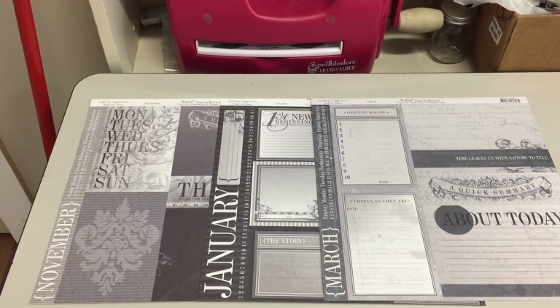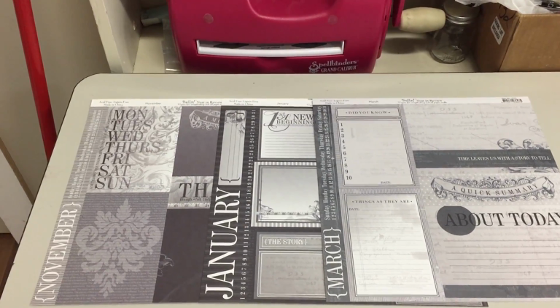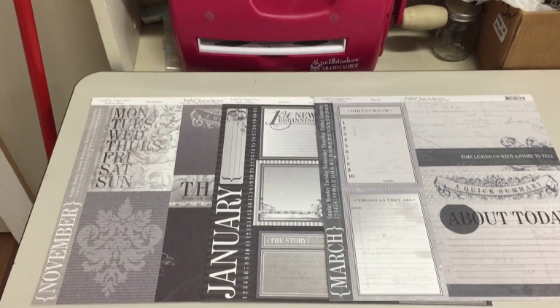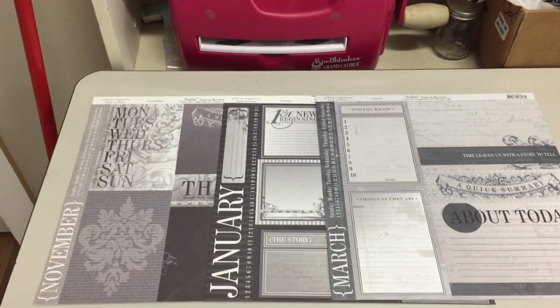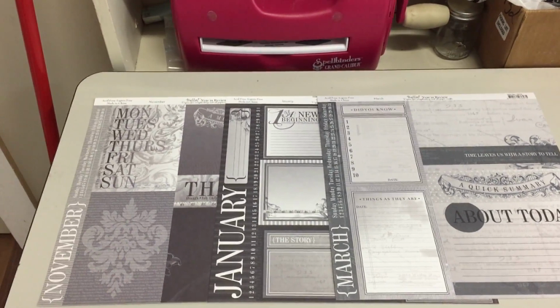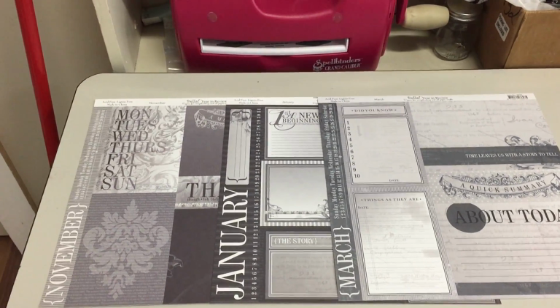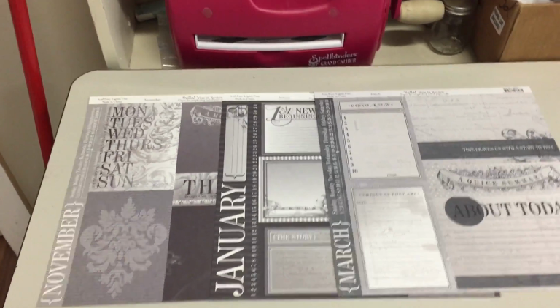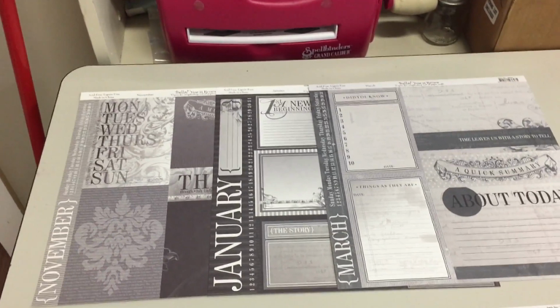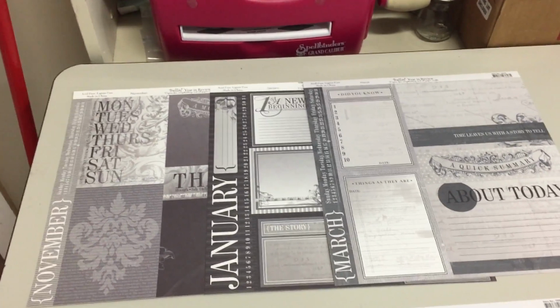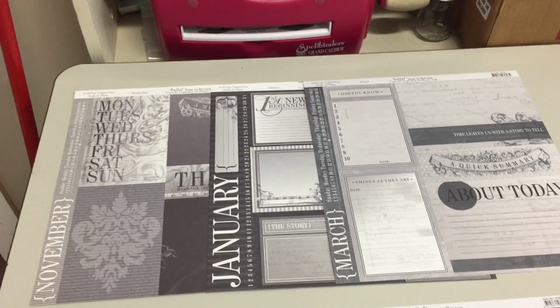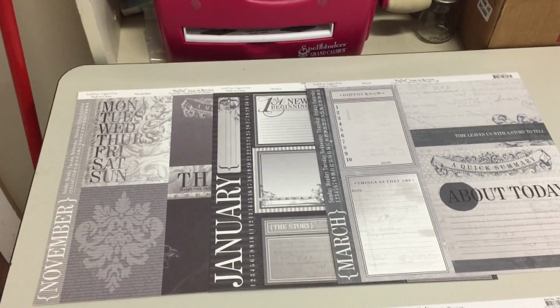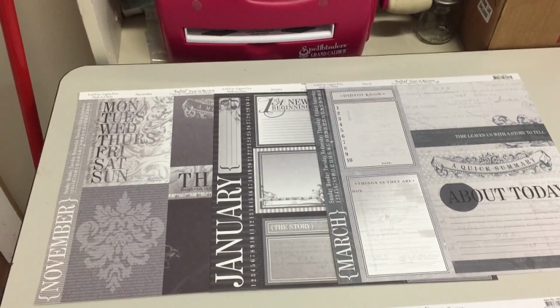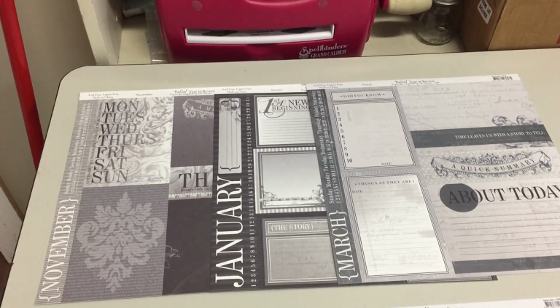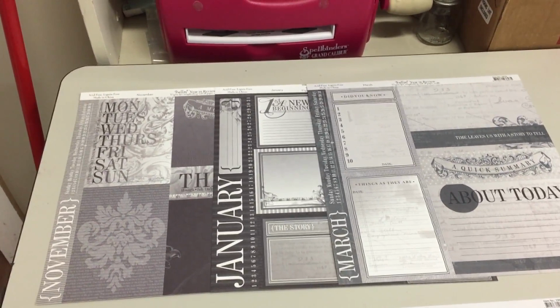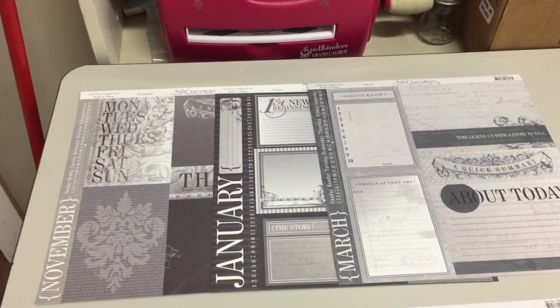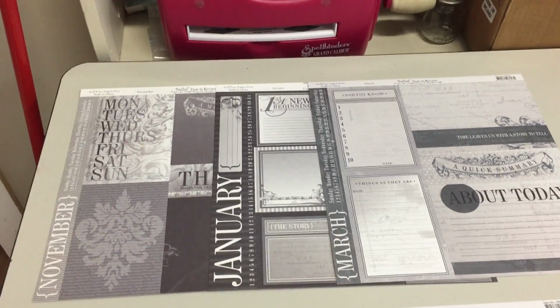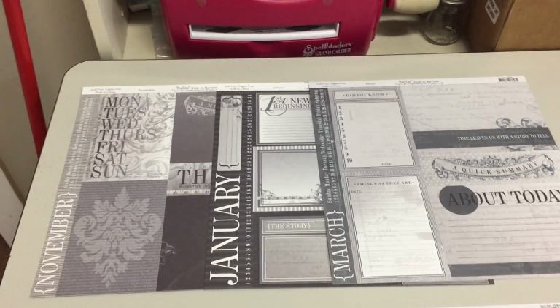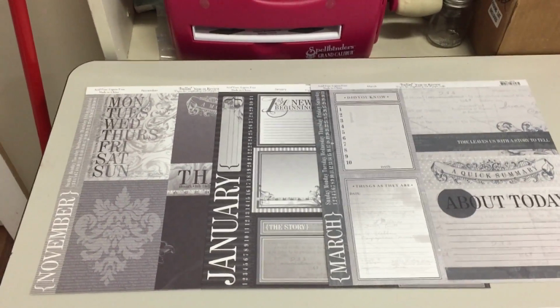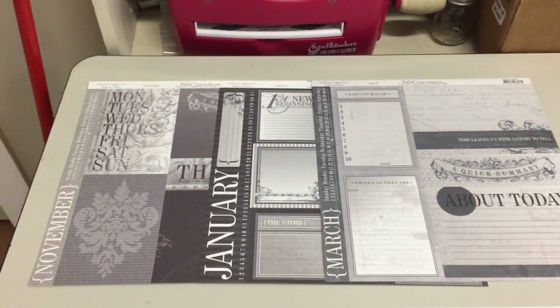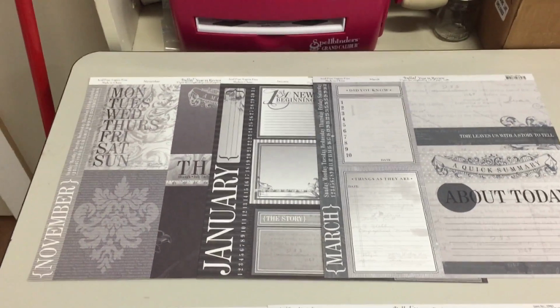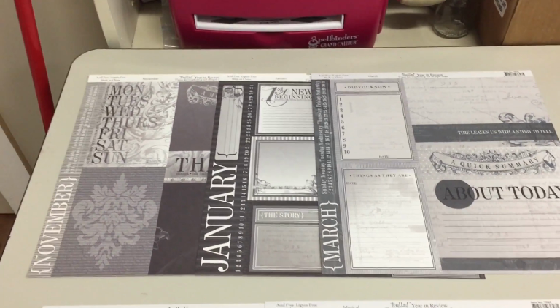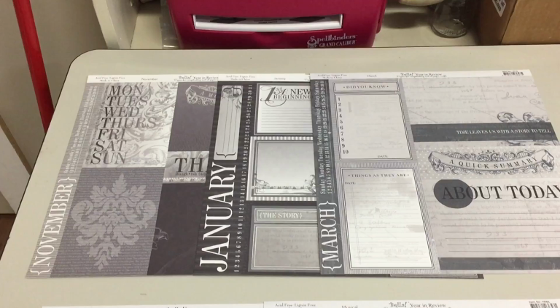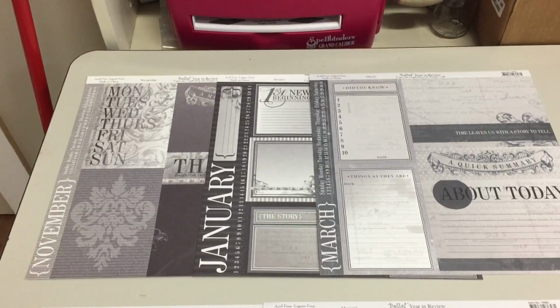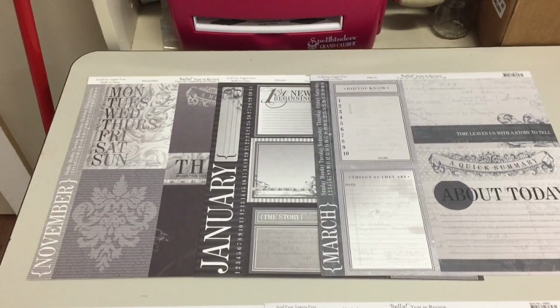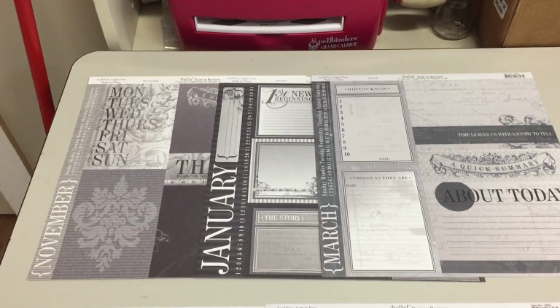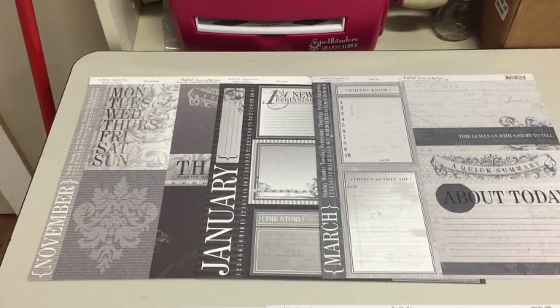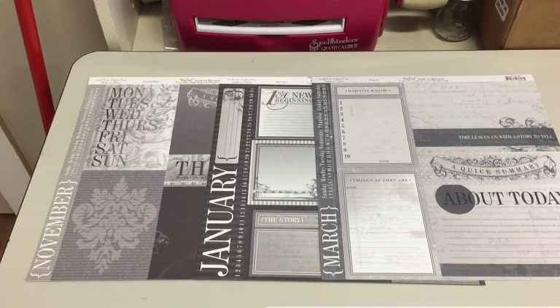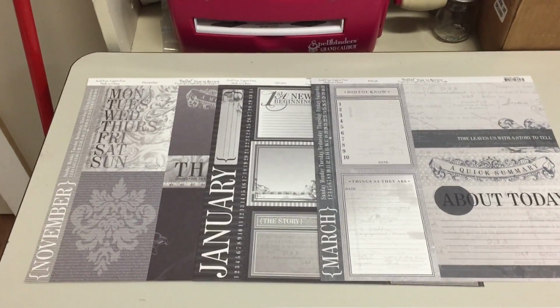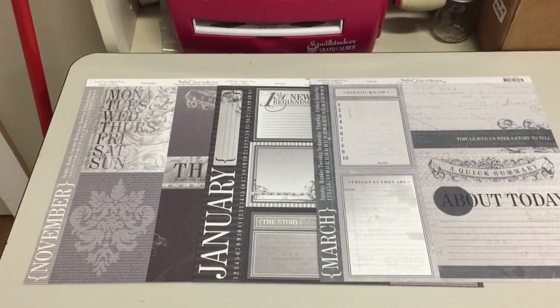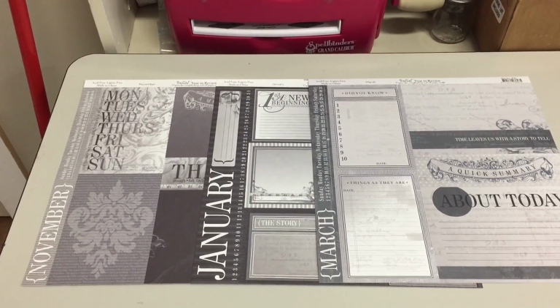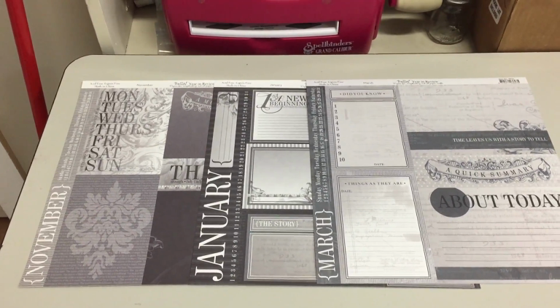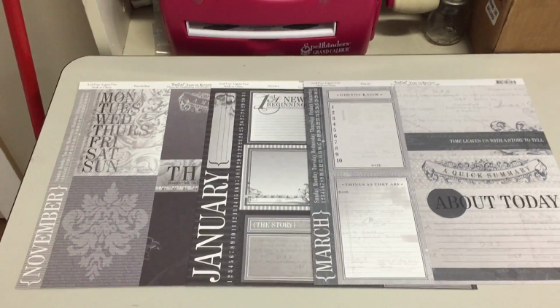Hi, it's Steven again here at Class Act, and I thought I'd show you some of the brand new papers that just have come in.